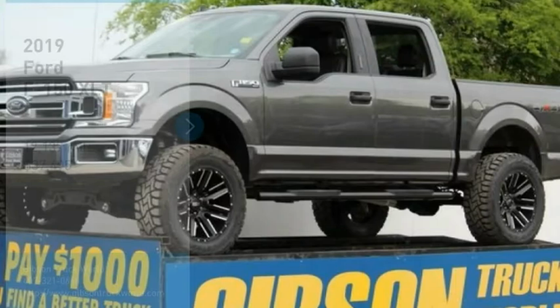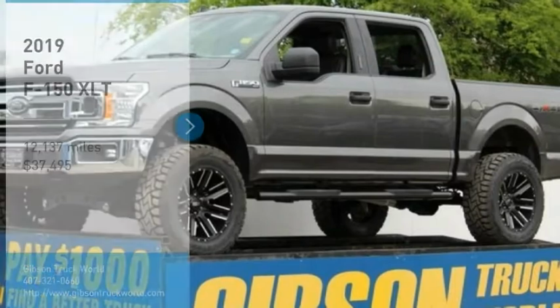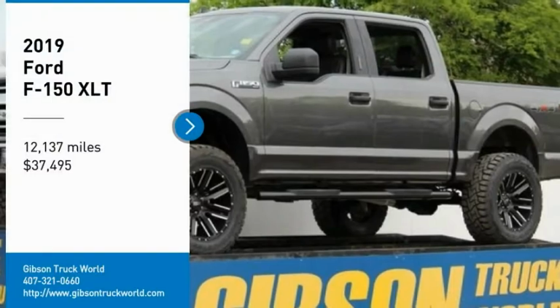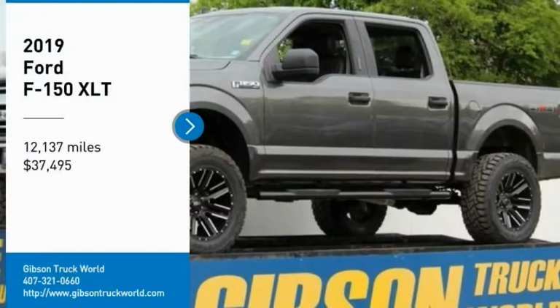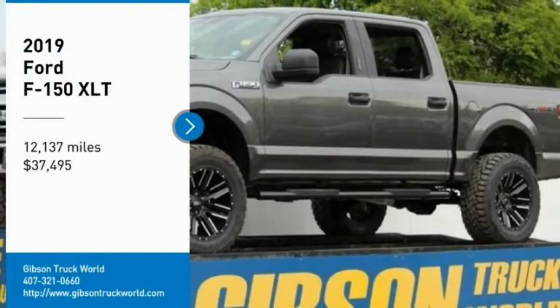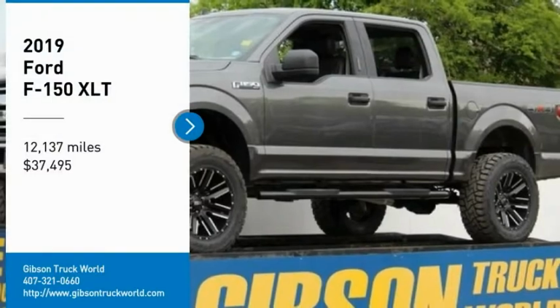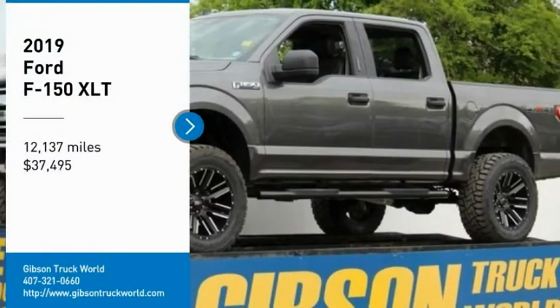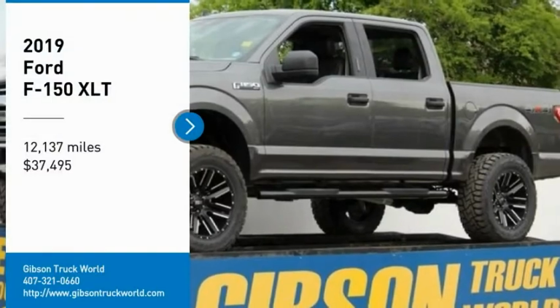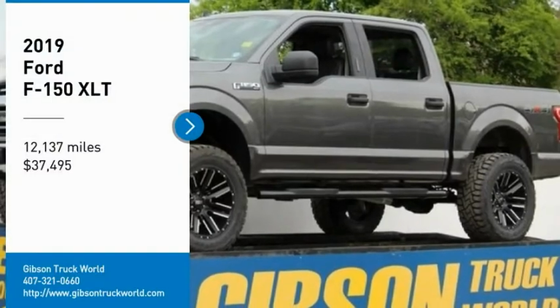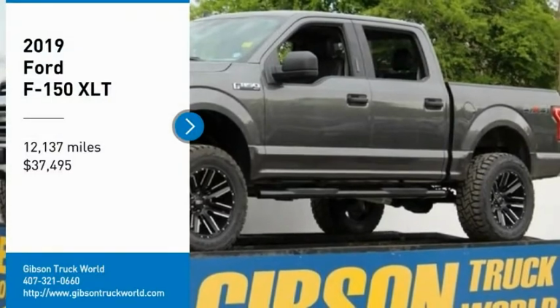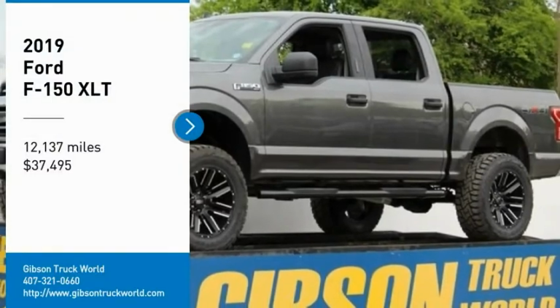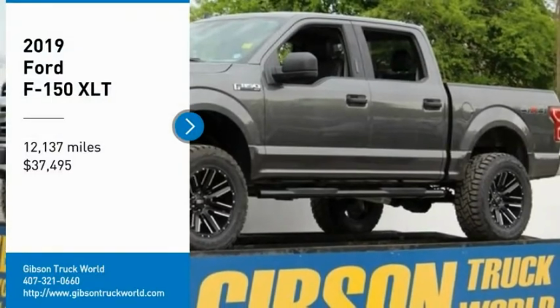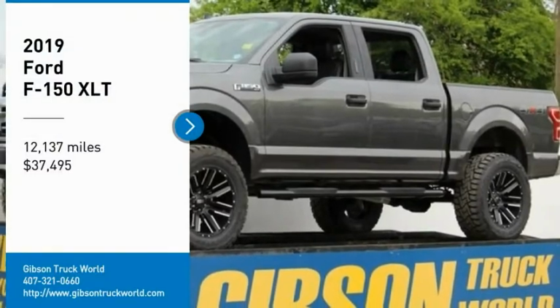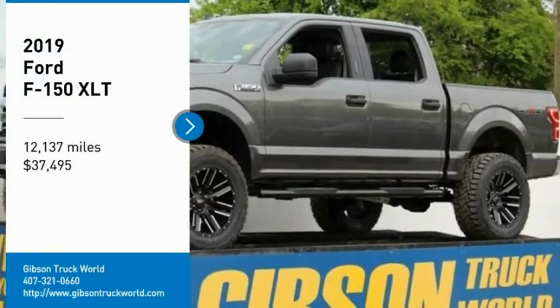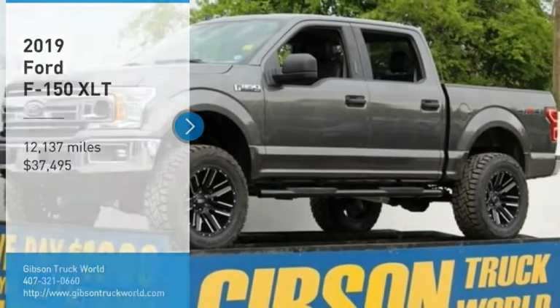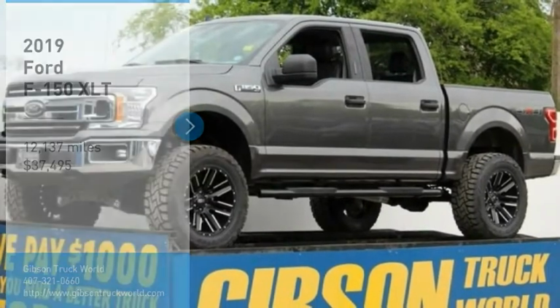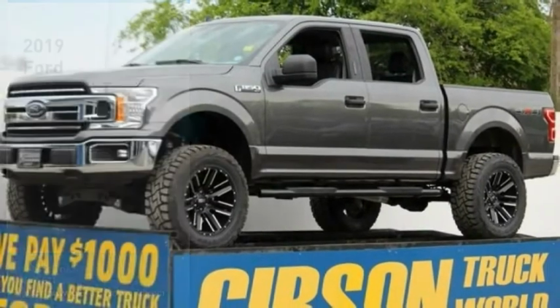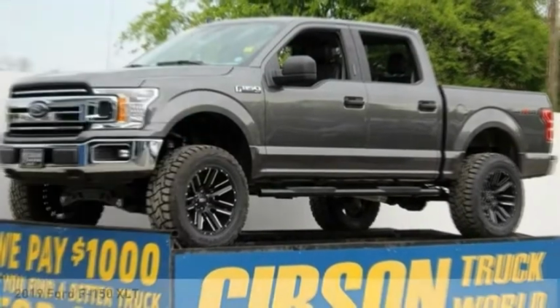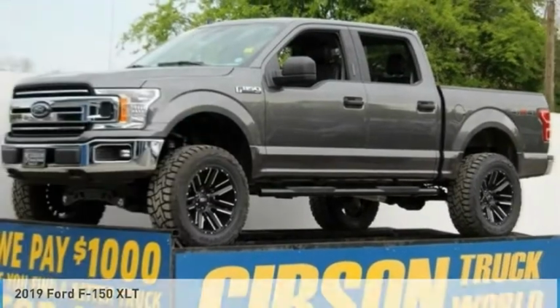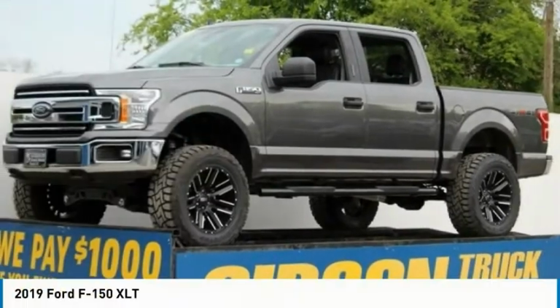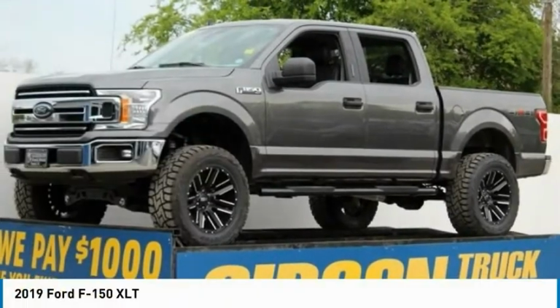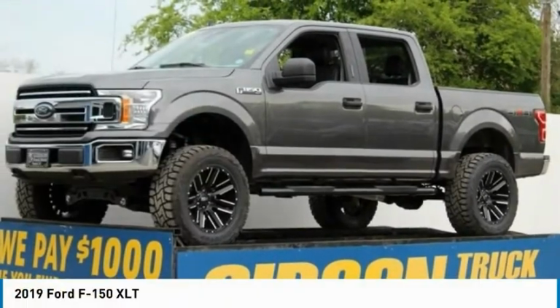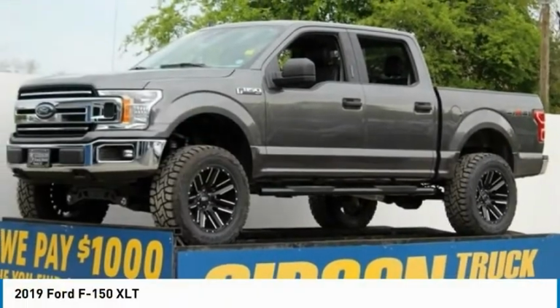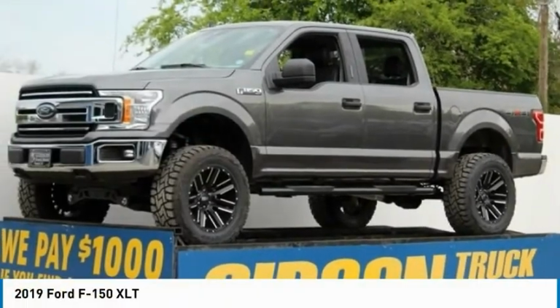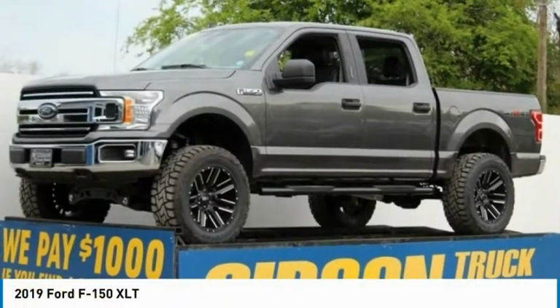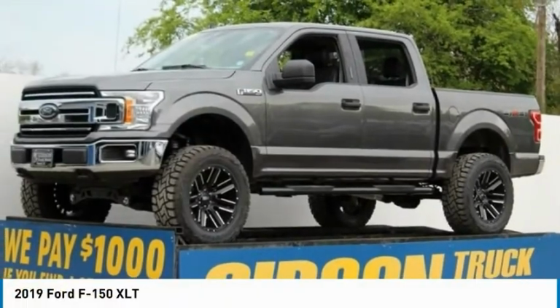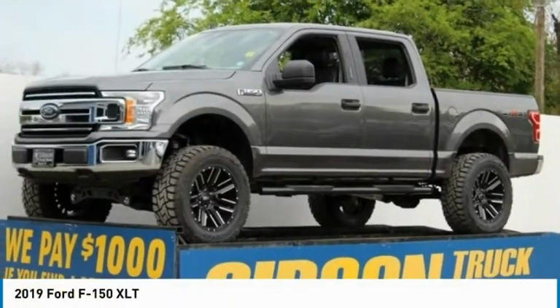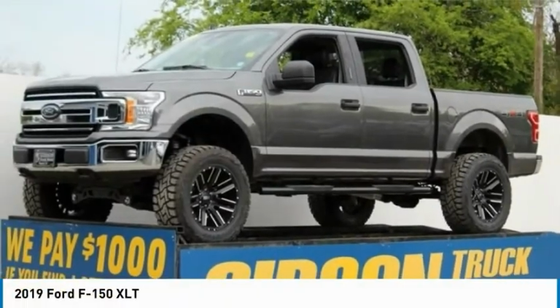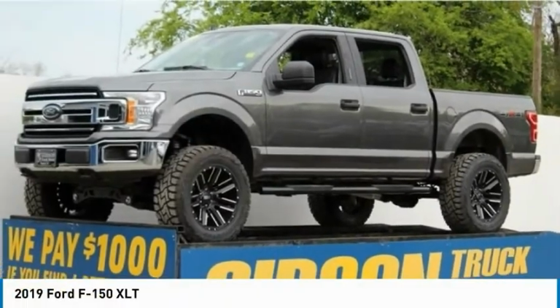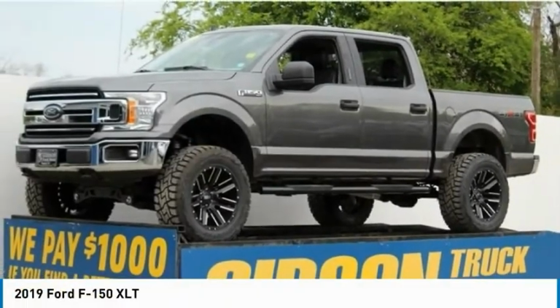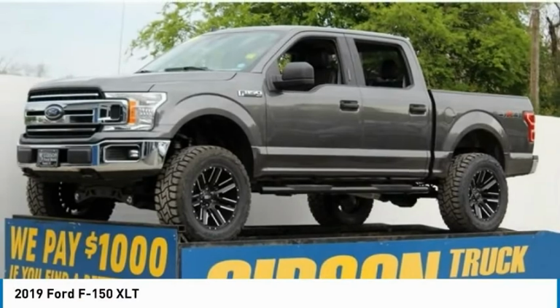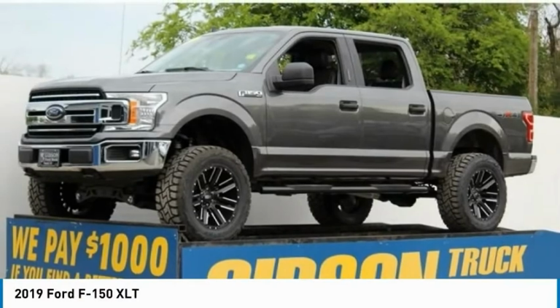Looking for the right vehicle? Check out the 2019 Ford F-150.